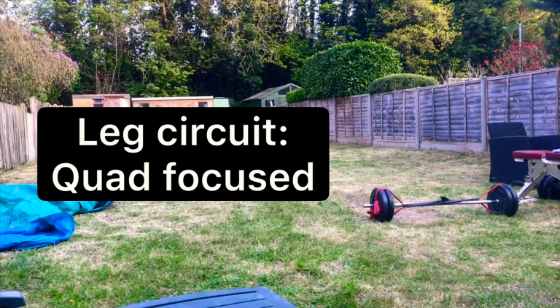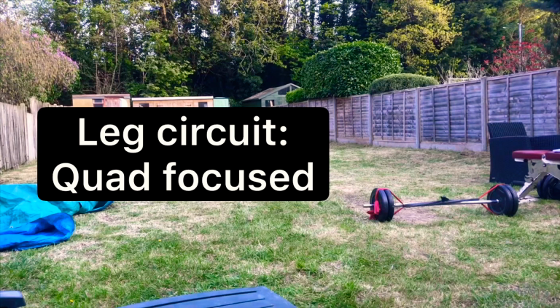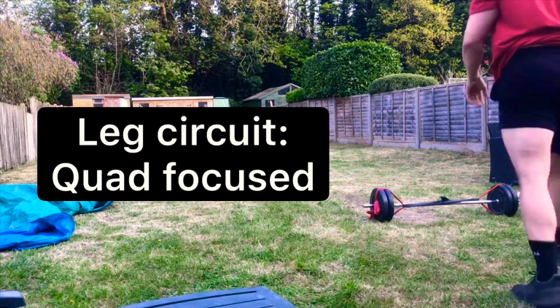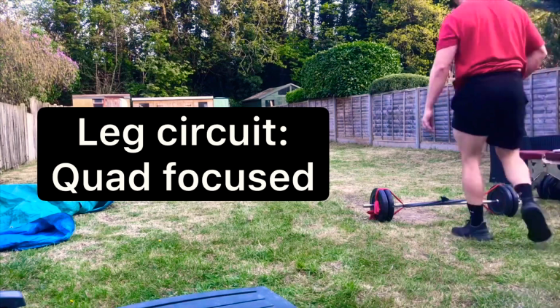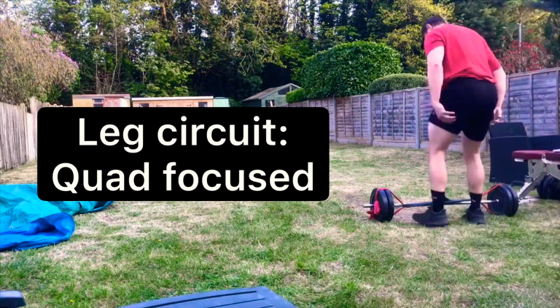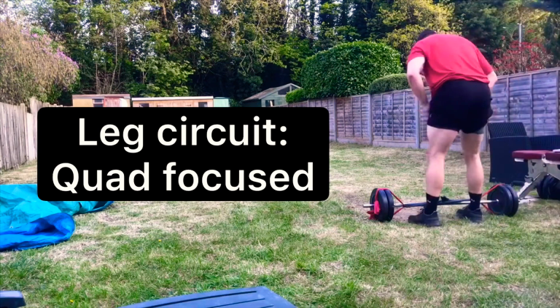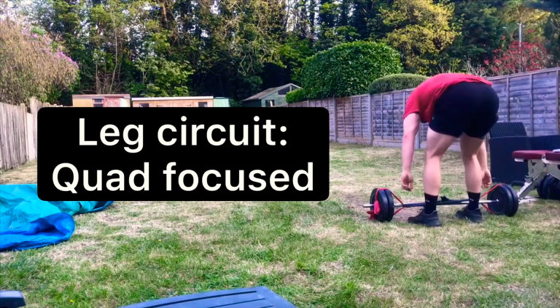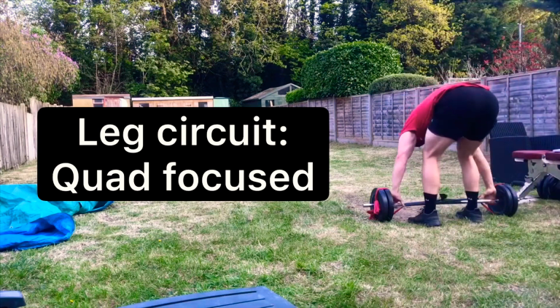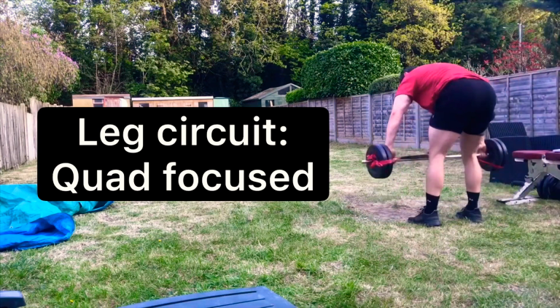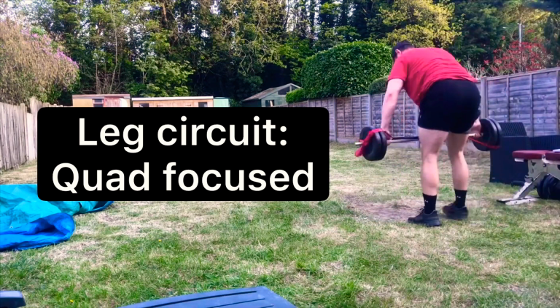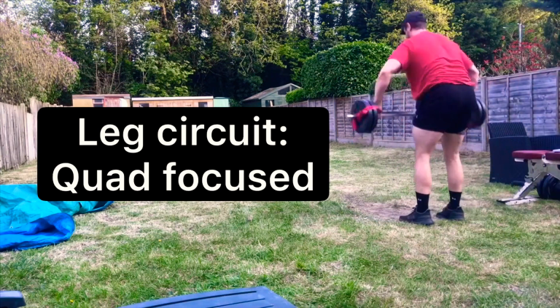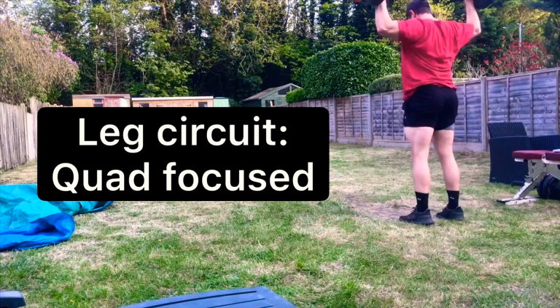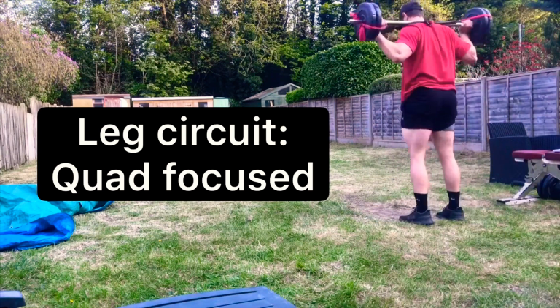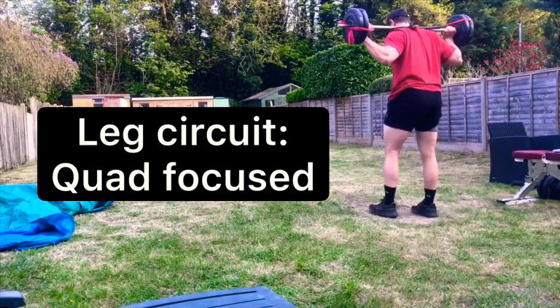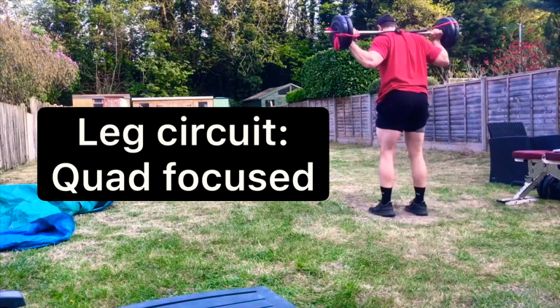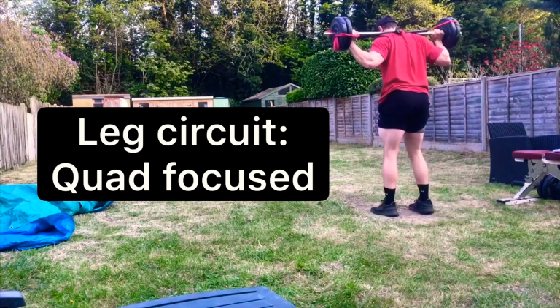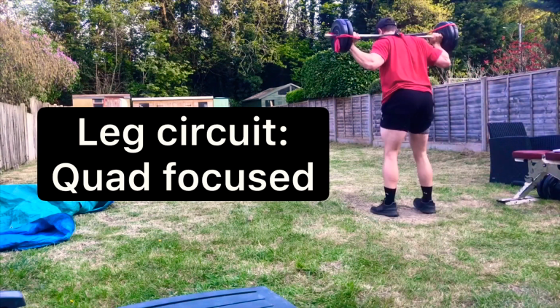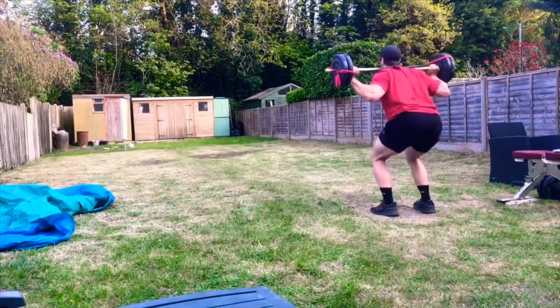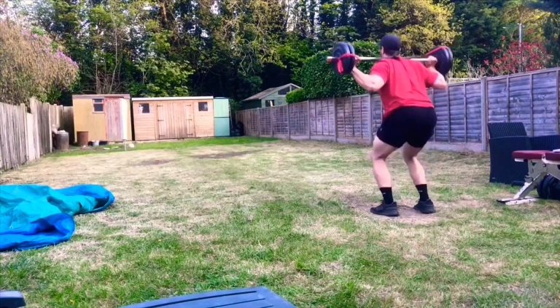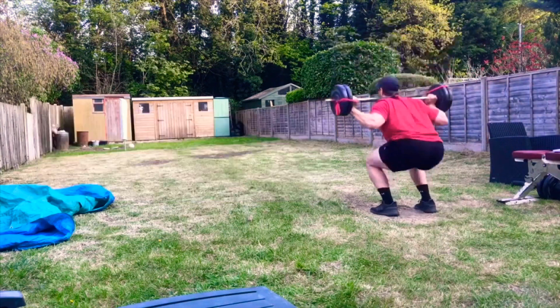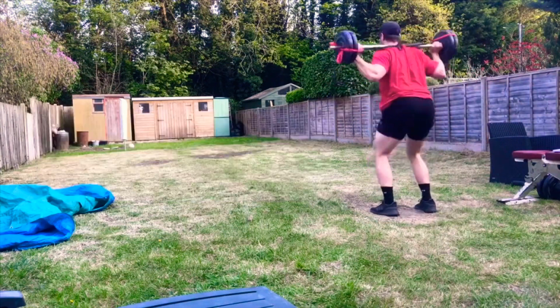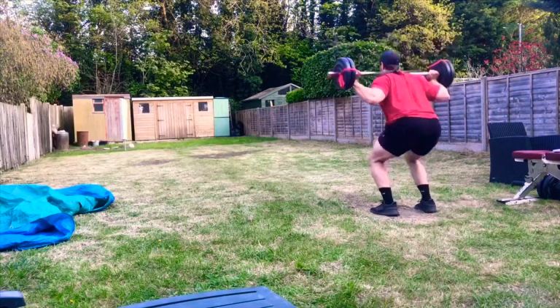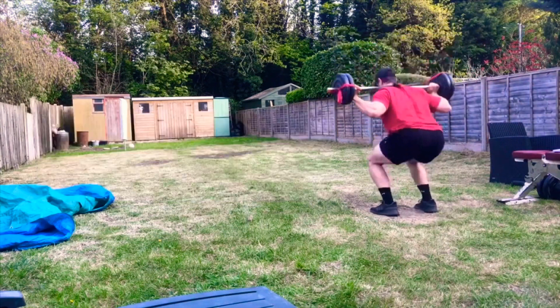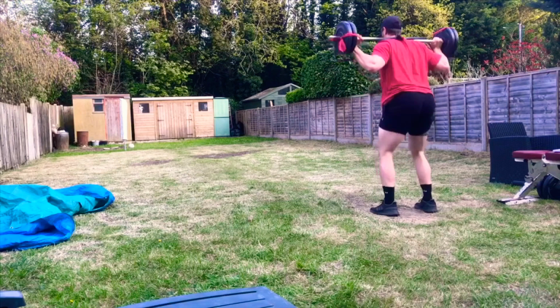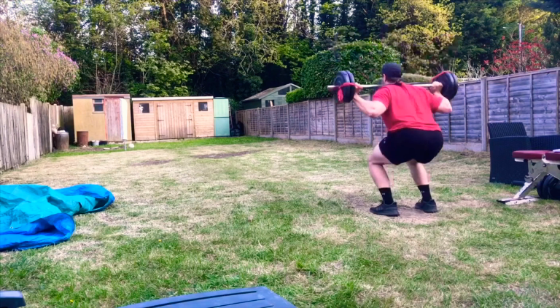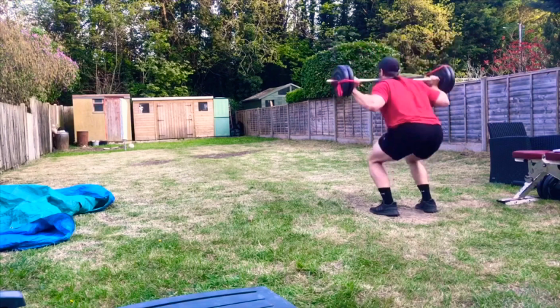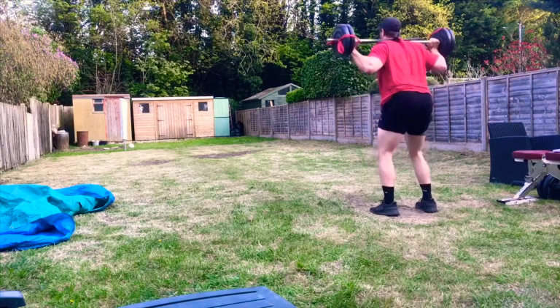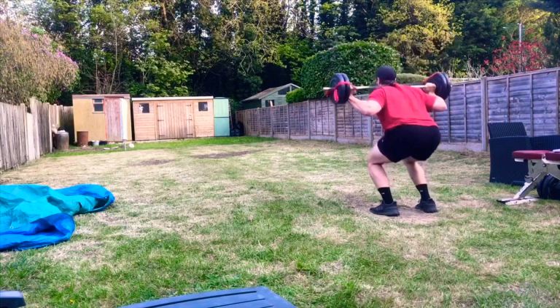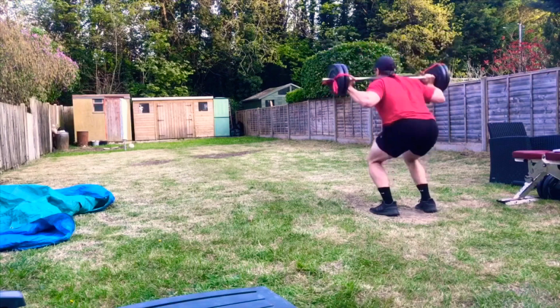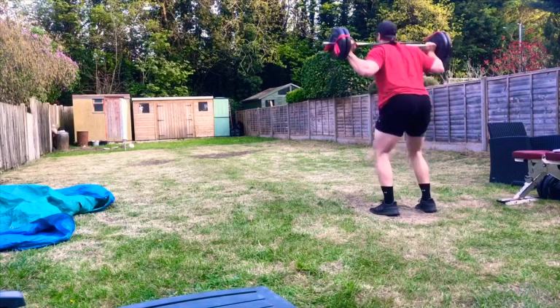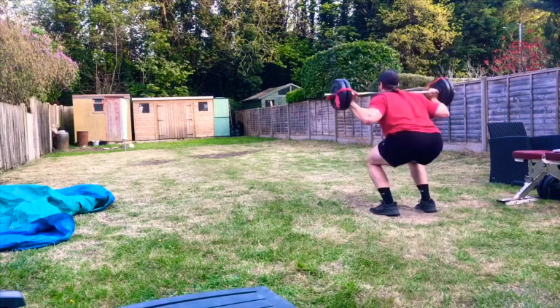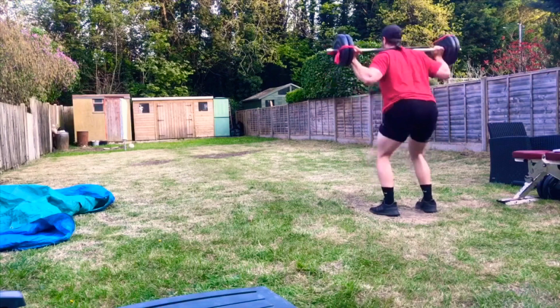Hola! Thank you for clicking for sound. This is a leg circuit for you to try with a focus on the quads.